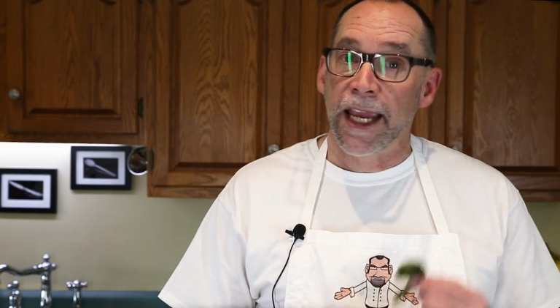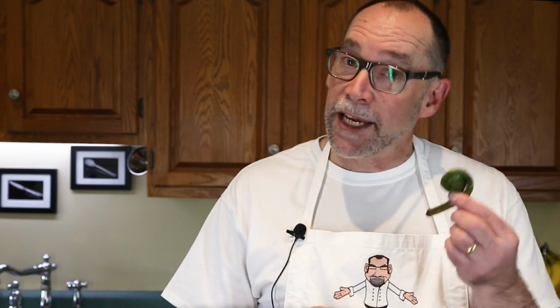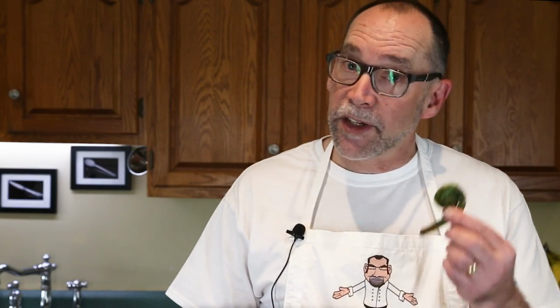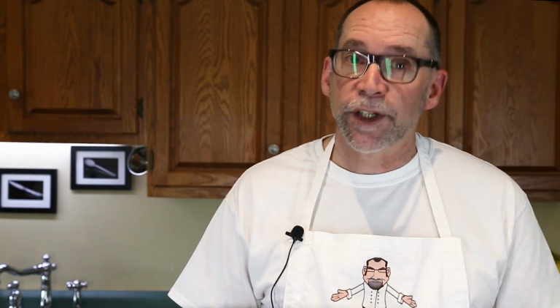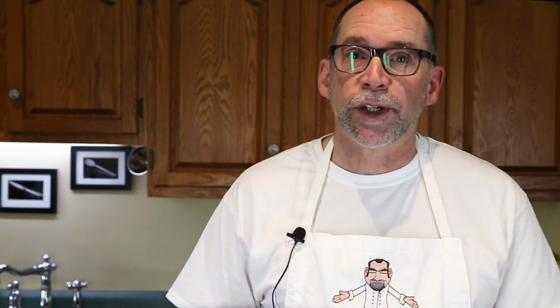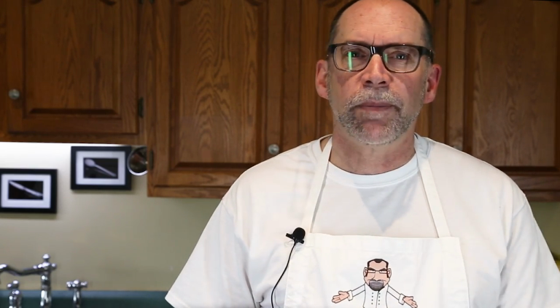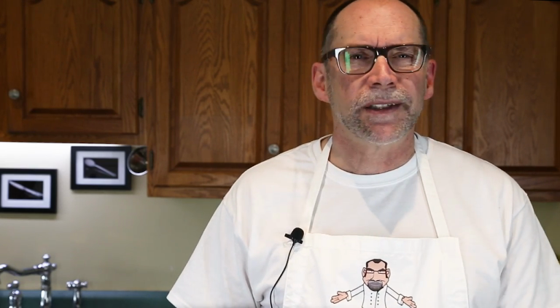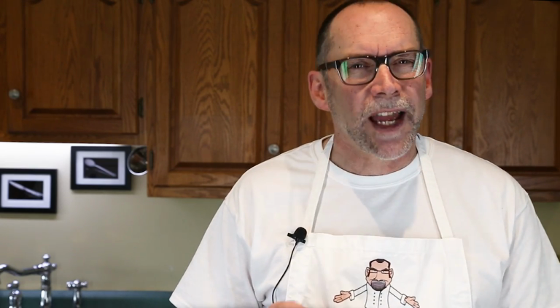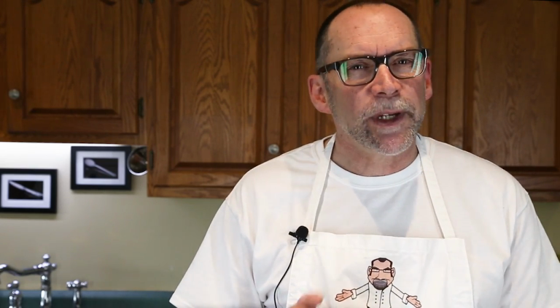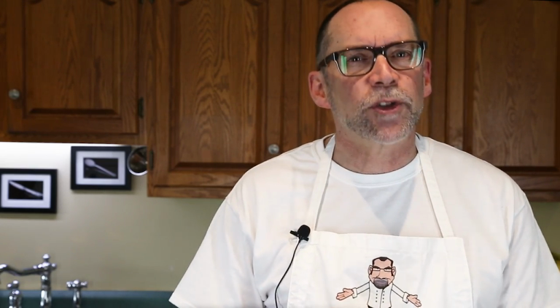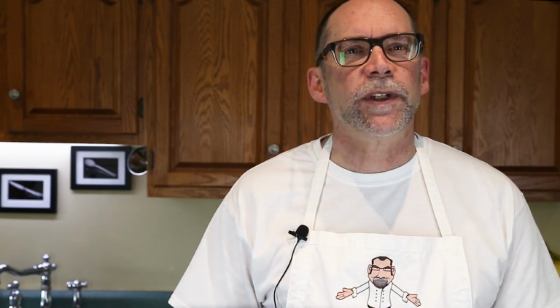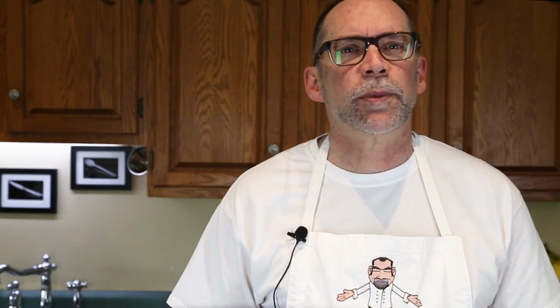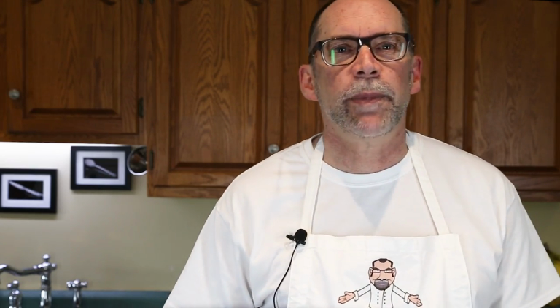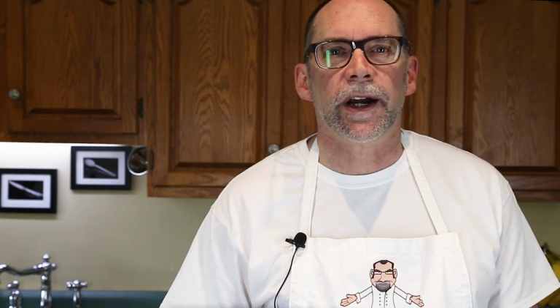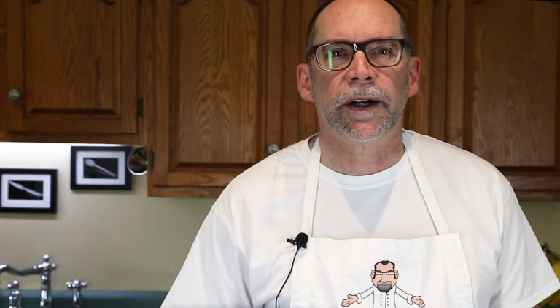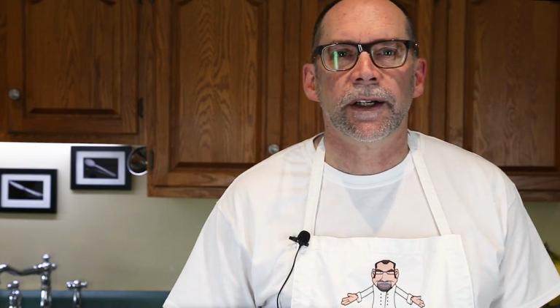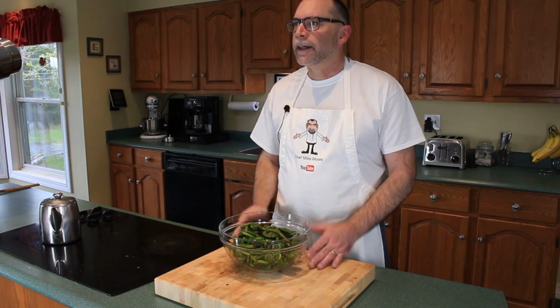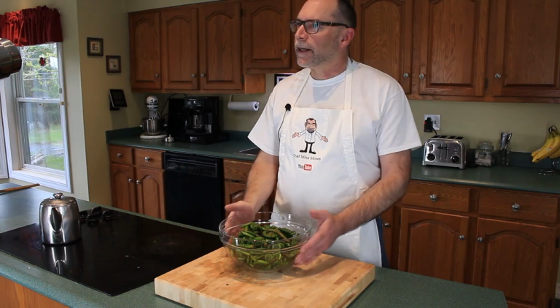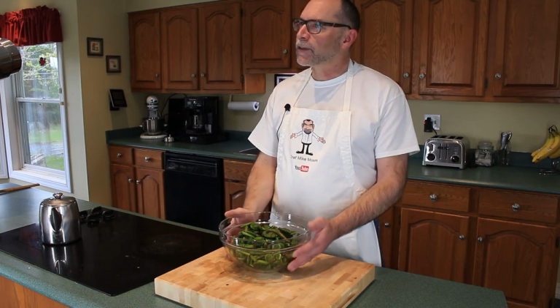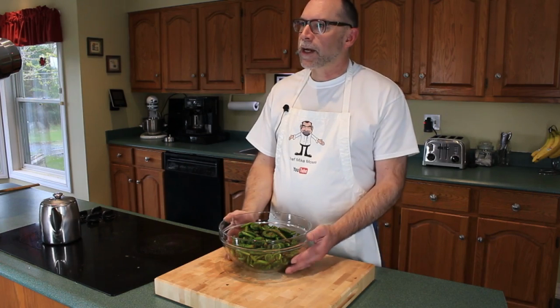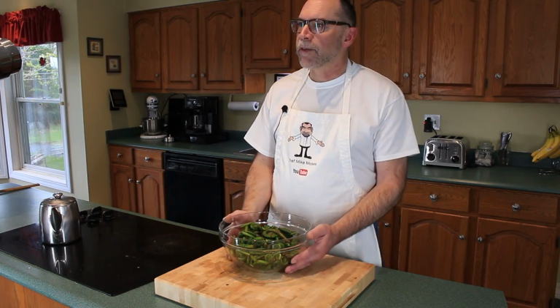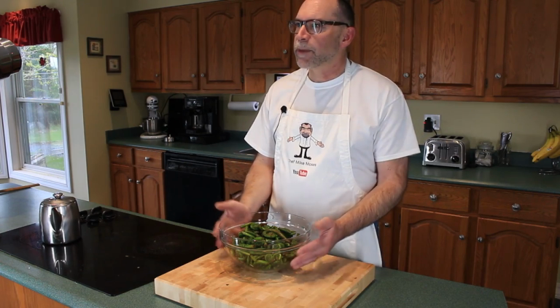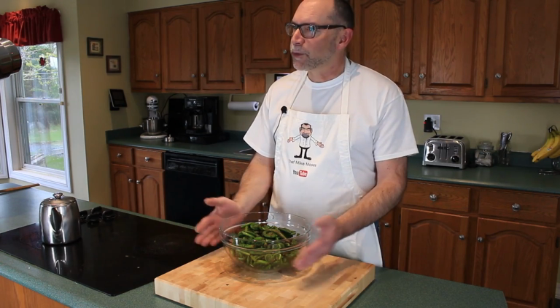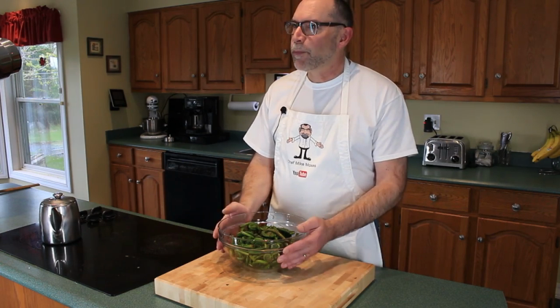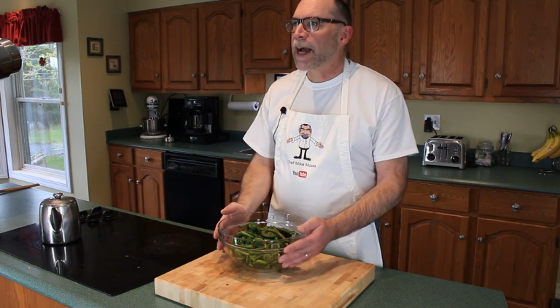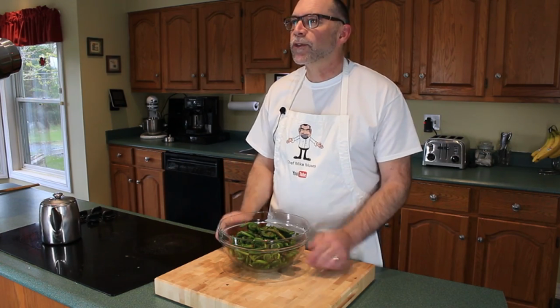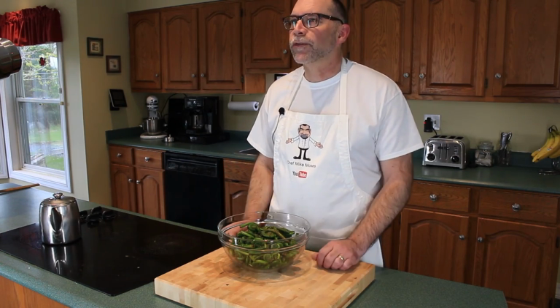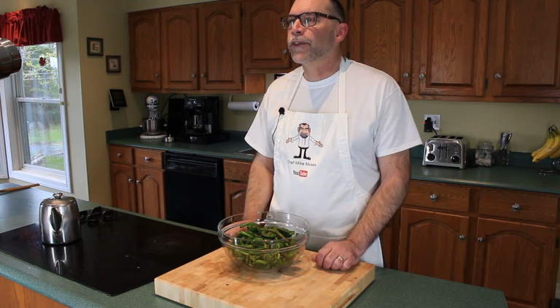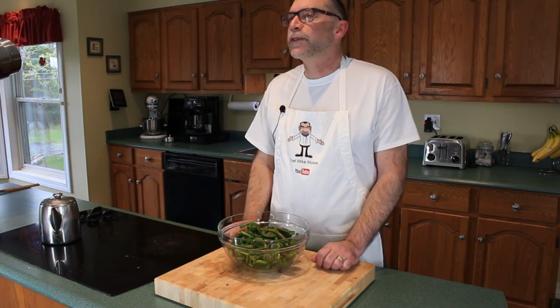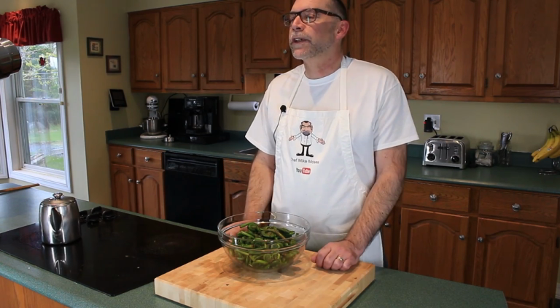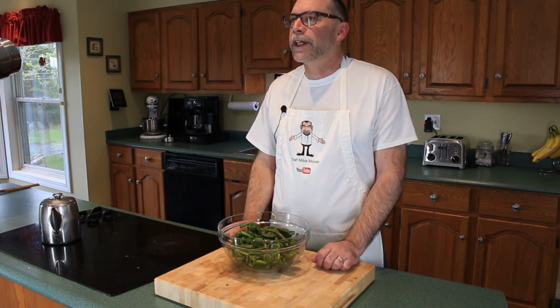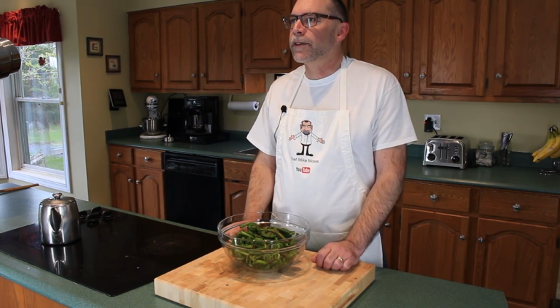Easy to cook, but time consuming to prepare. I'll start off with about two pounds of fresh fiddle heads.